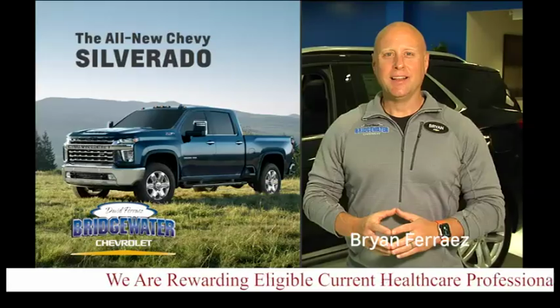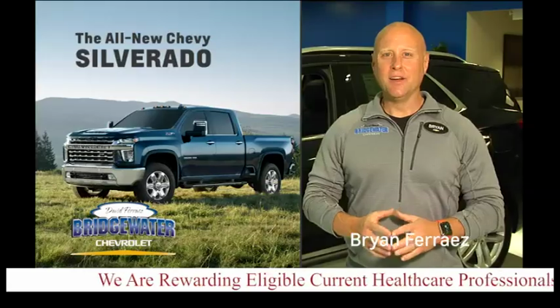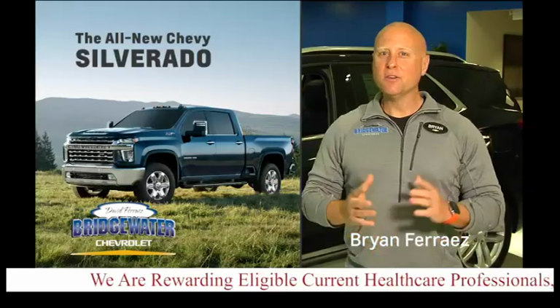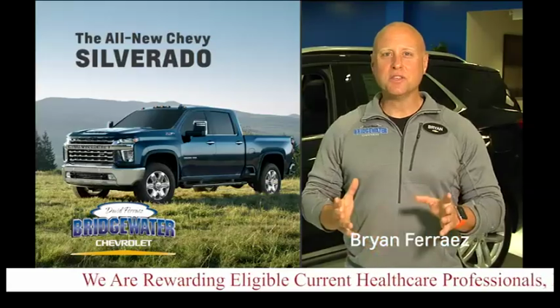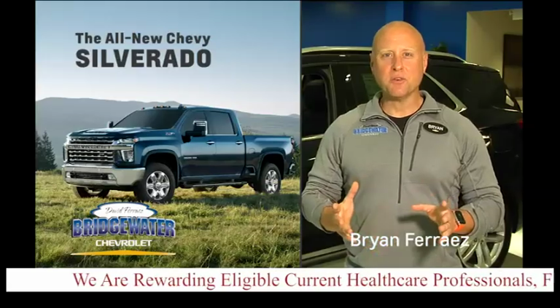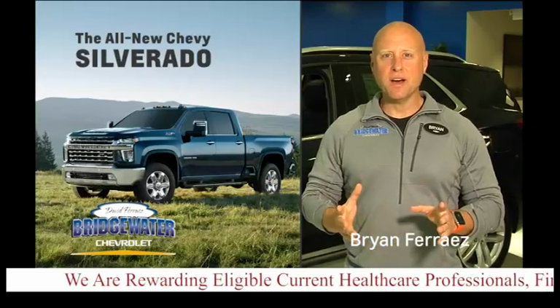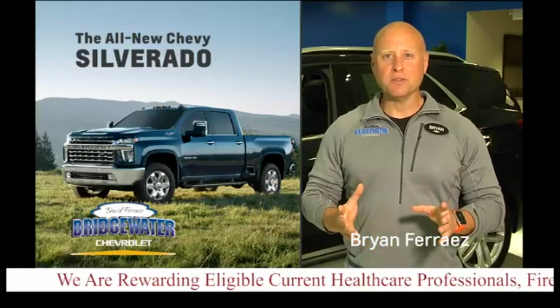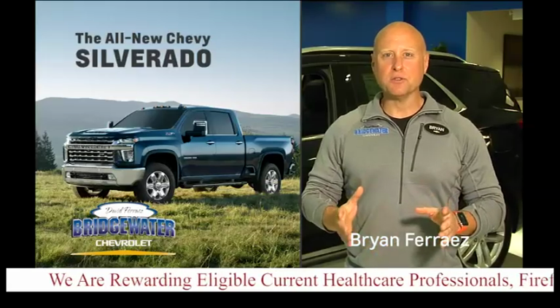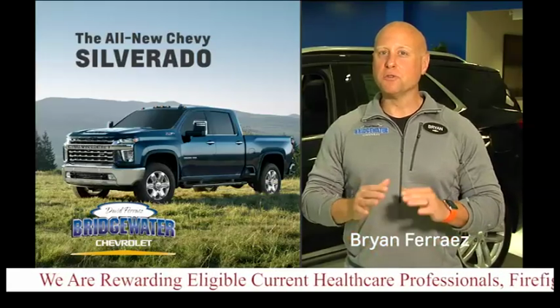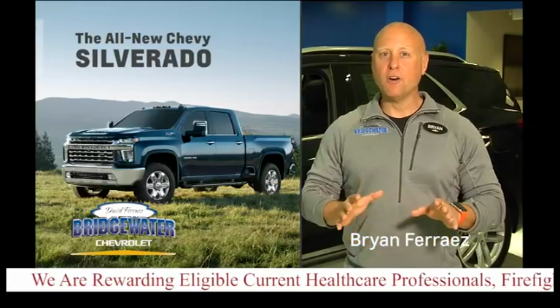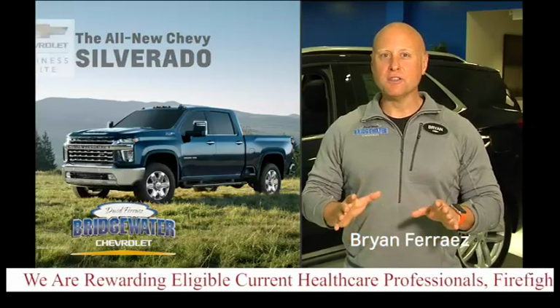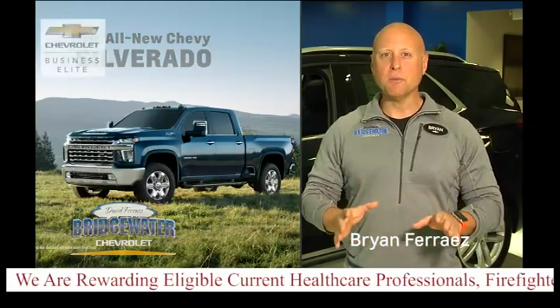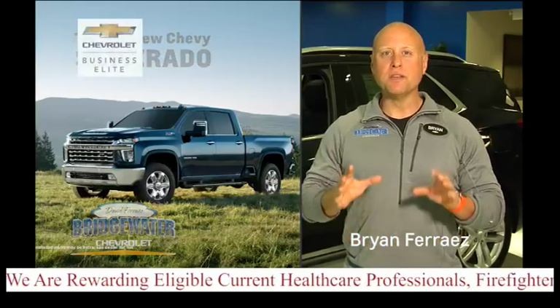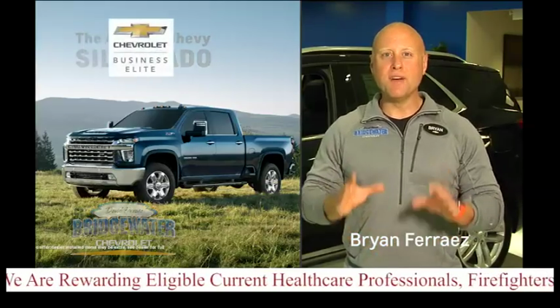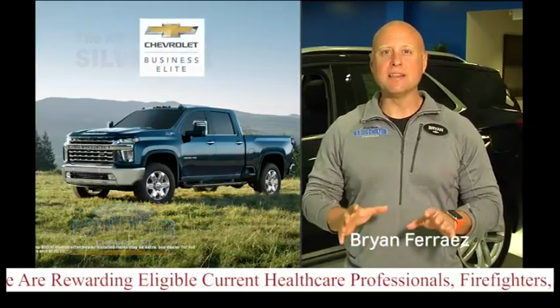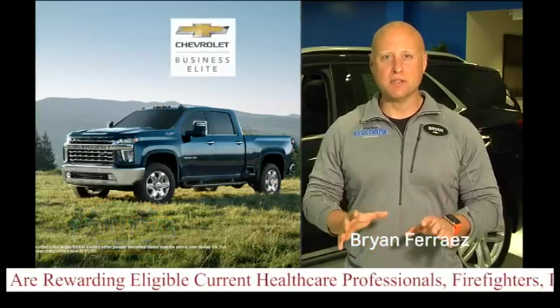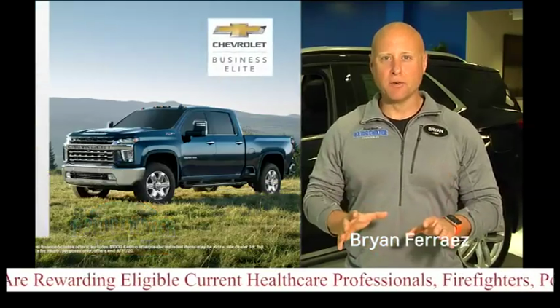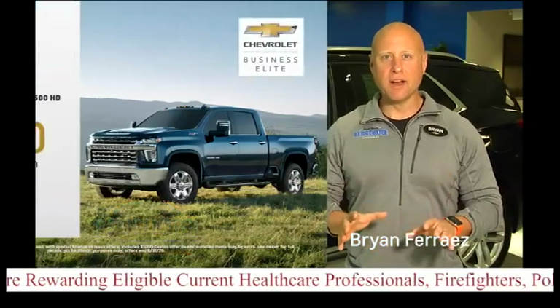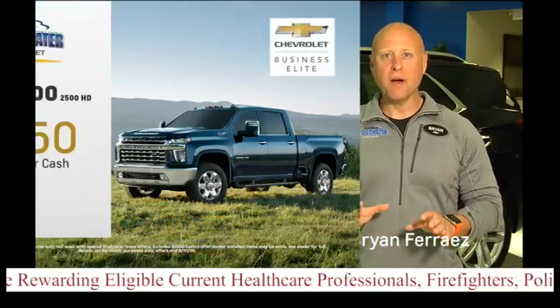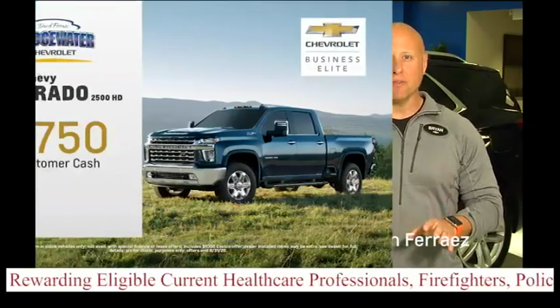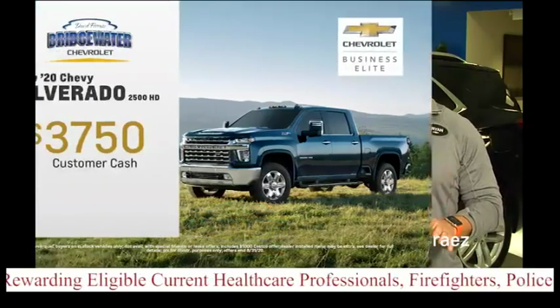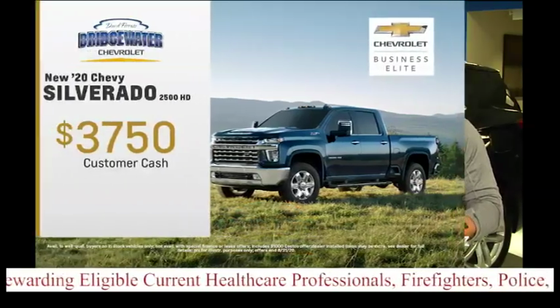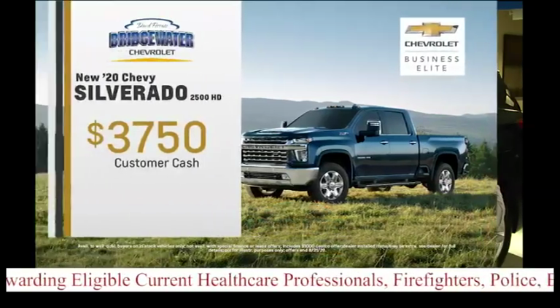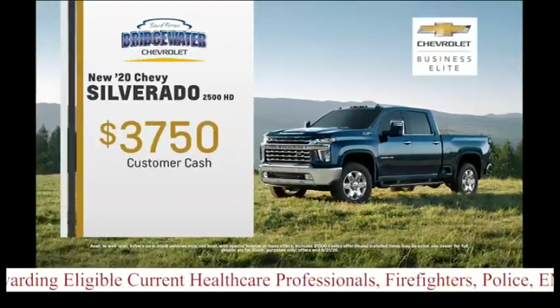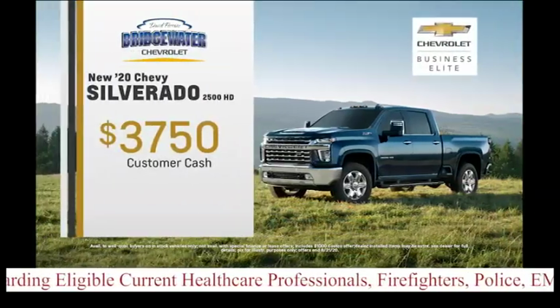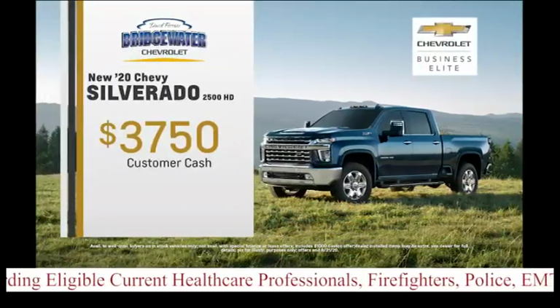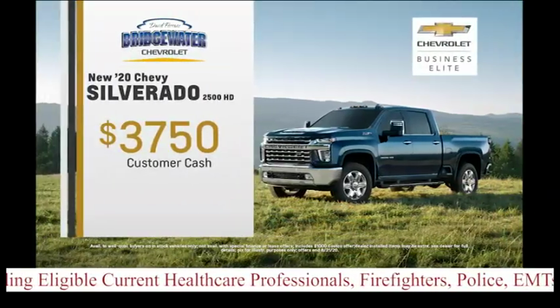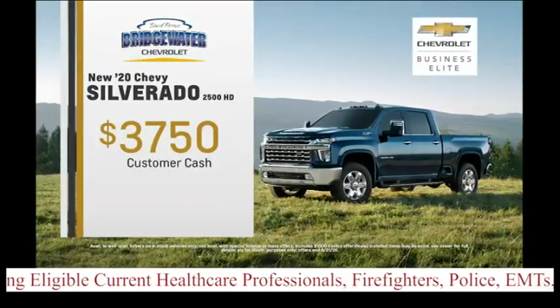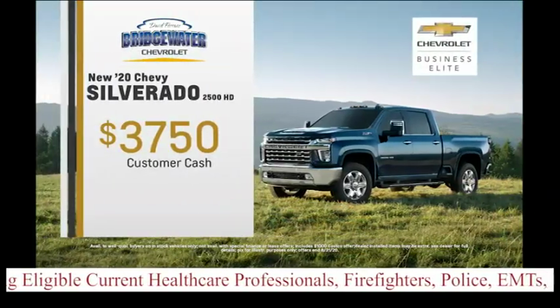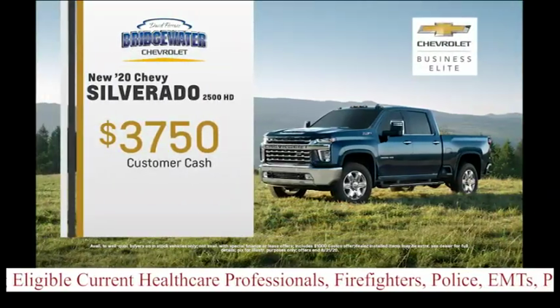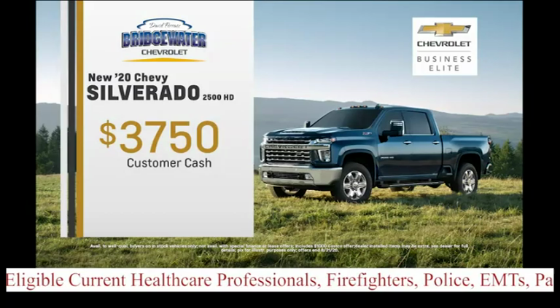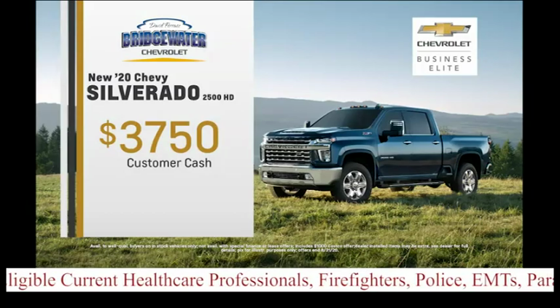The all-new Silverado is the strongest, most advanced Silverado ever. And at Bridgewater Chevy, we make it affordable.